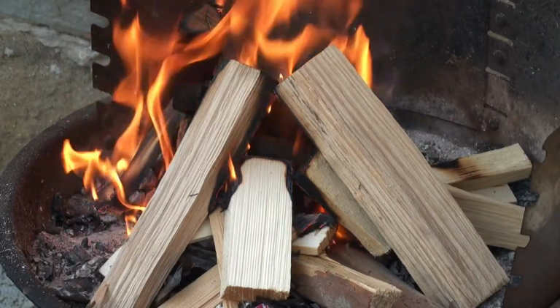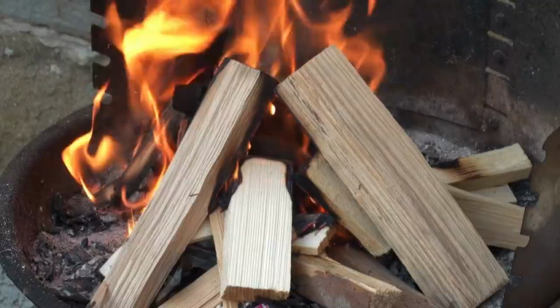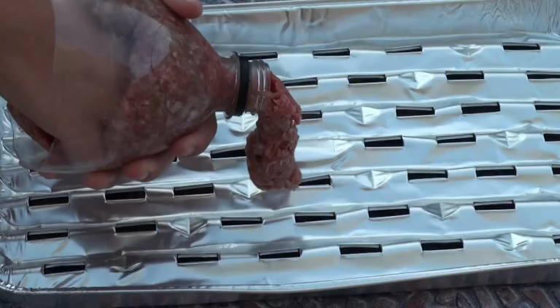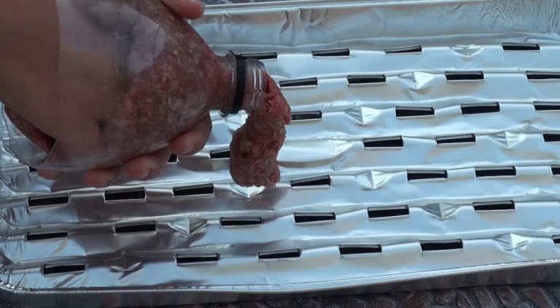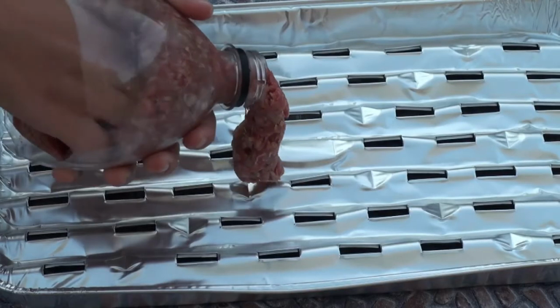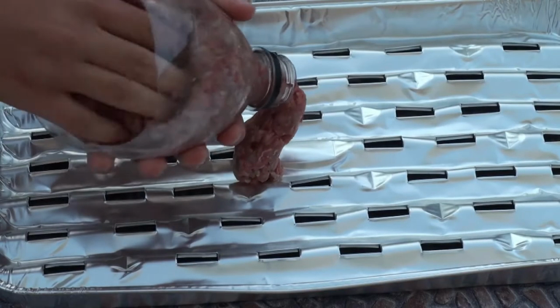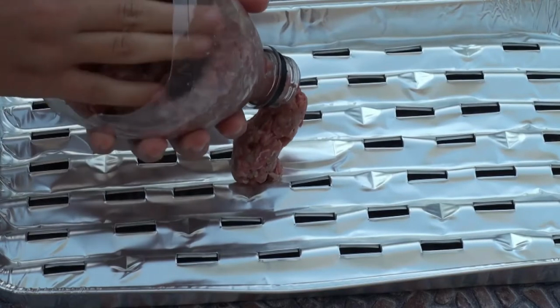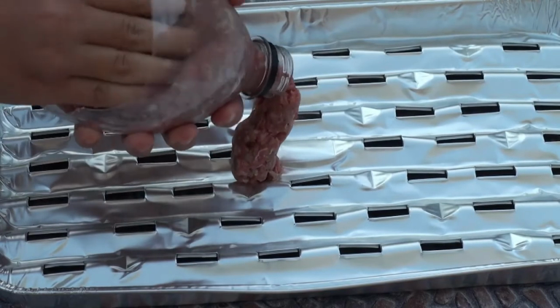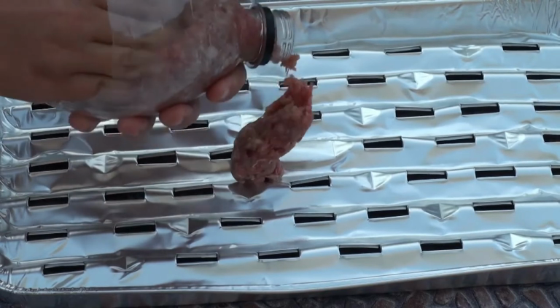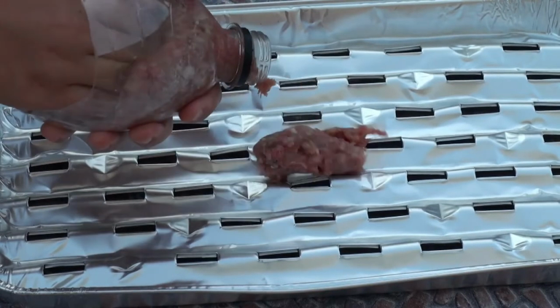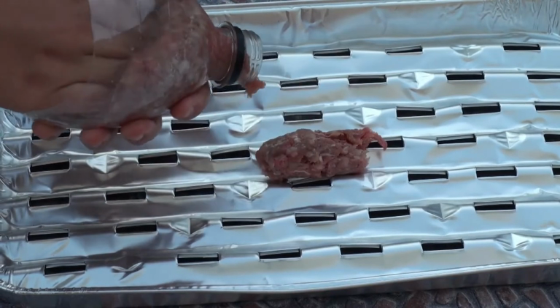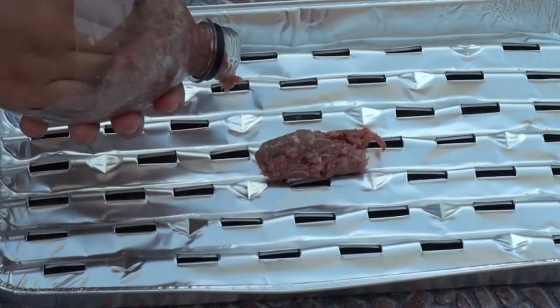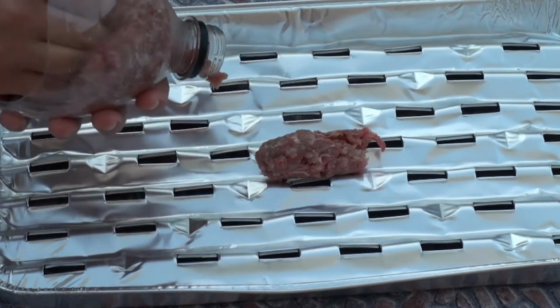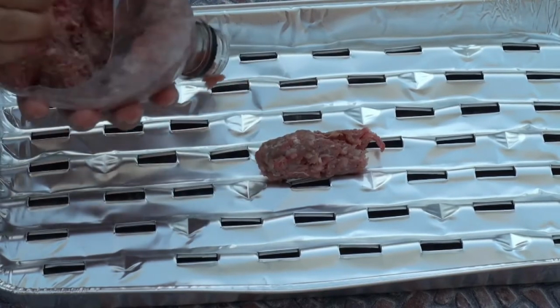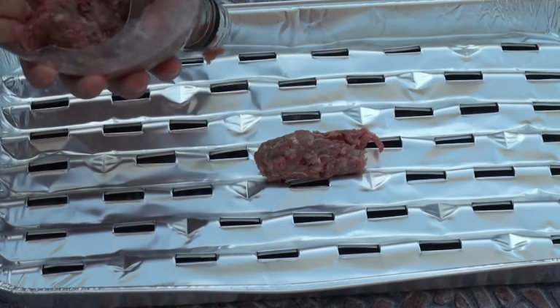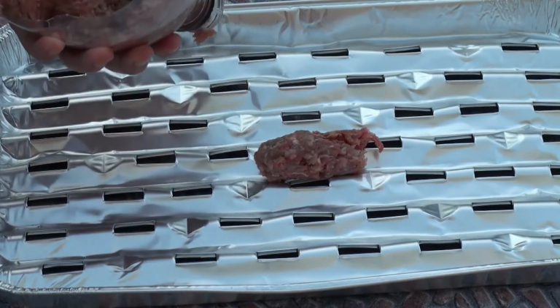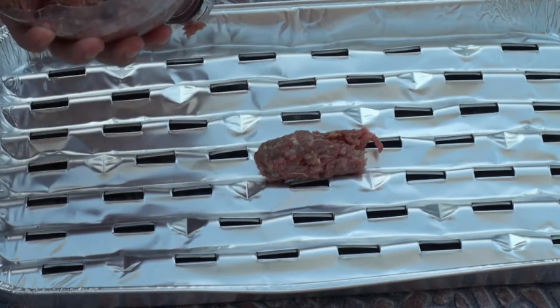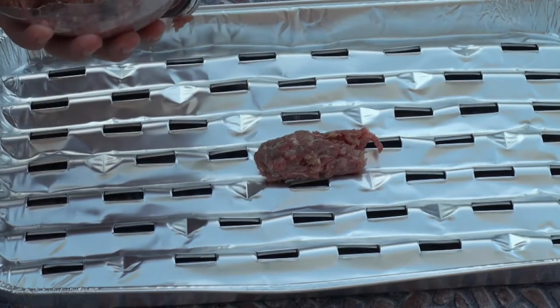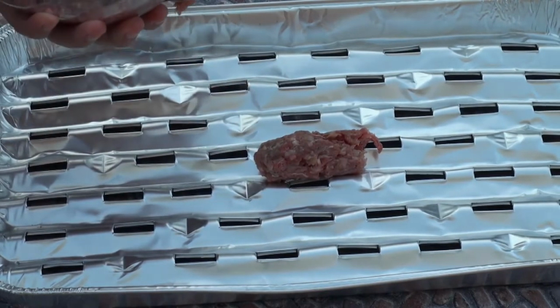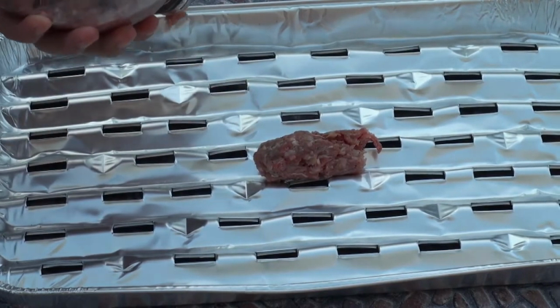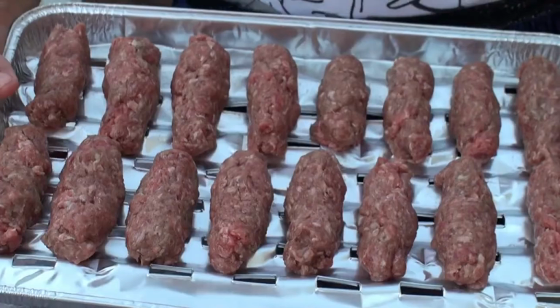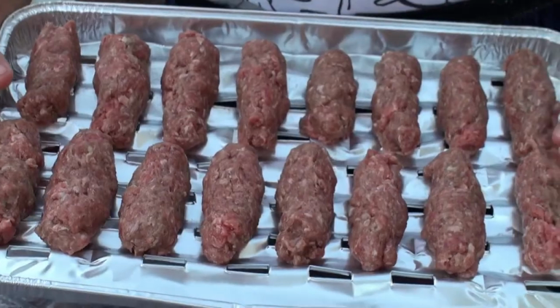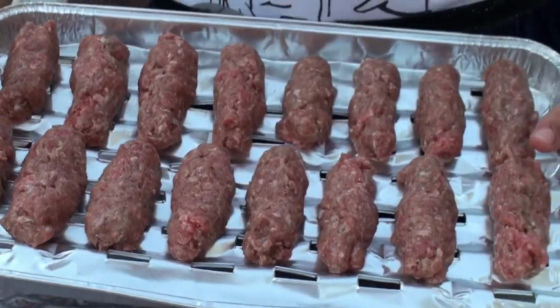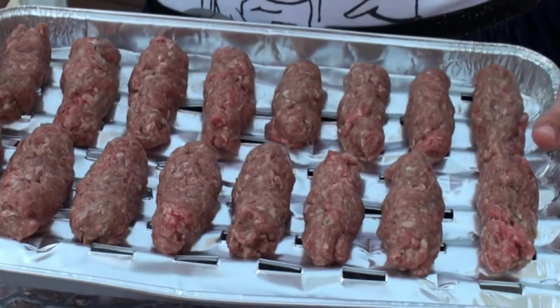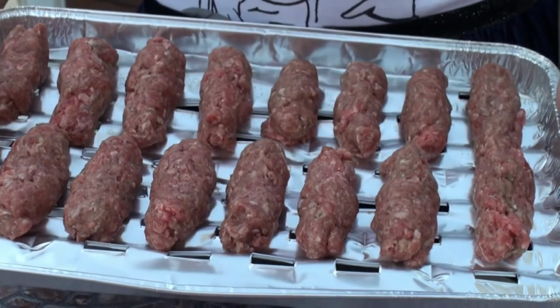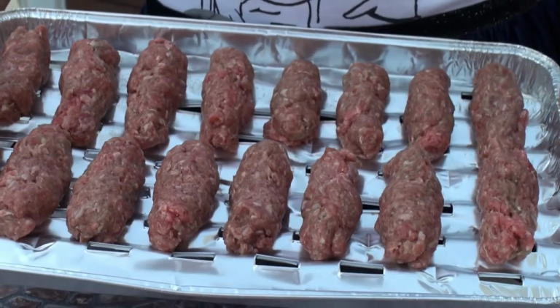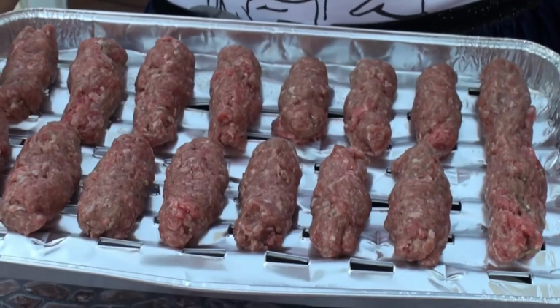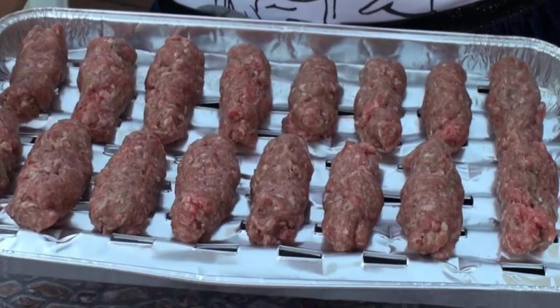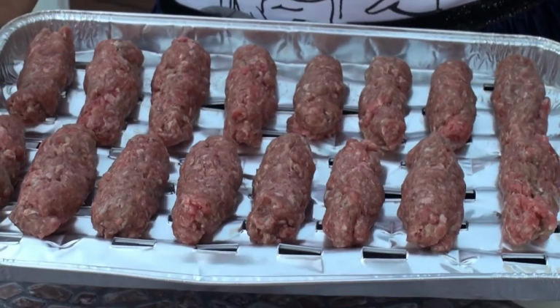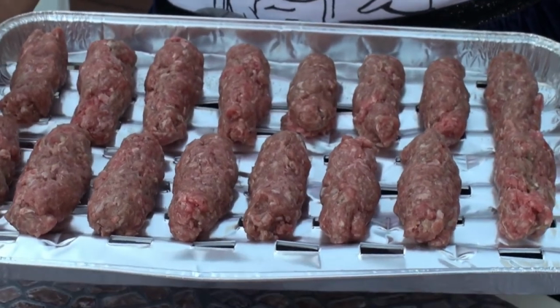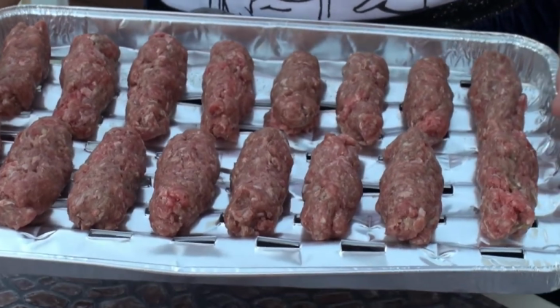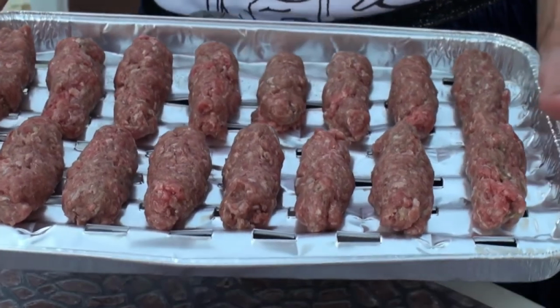We are making a roll. We are making a grill.